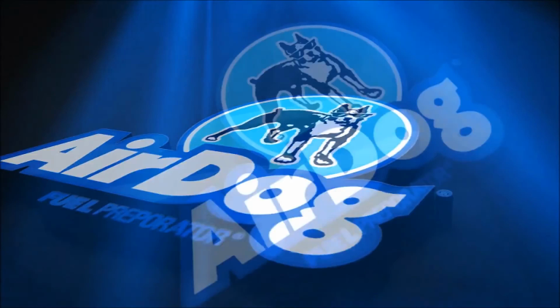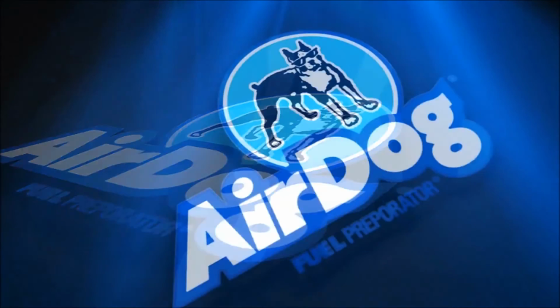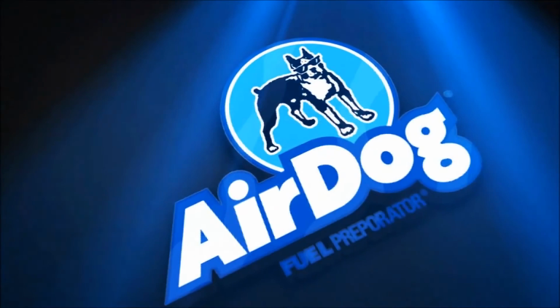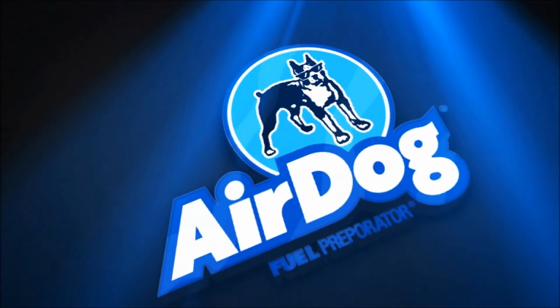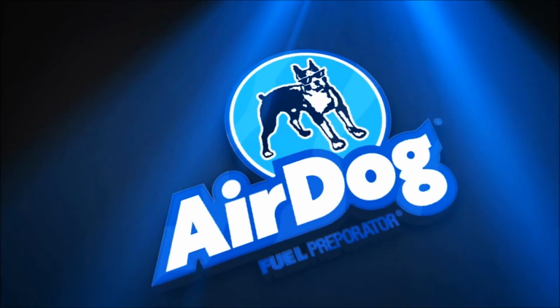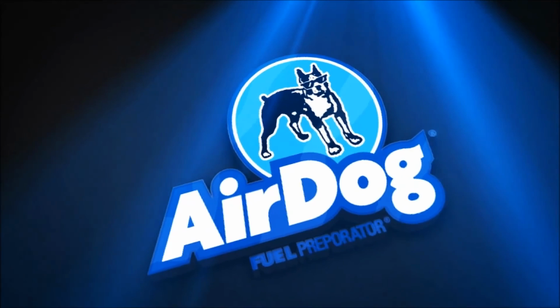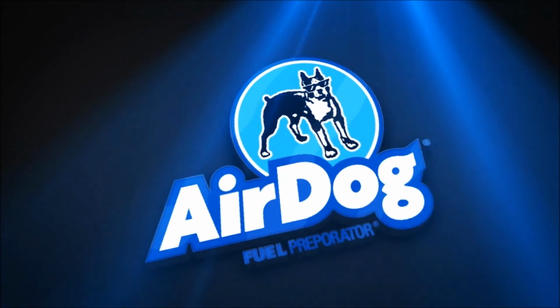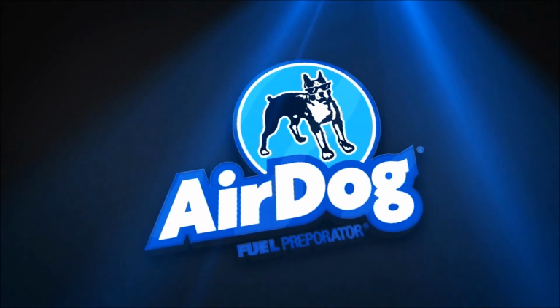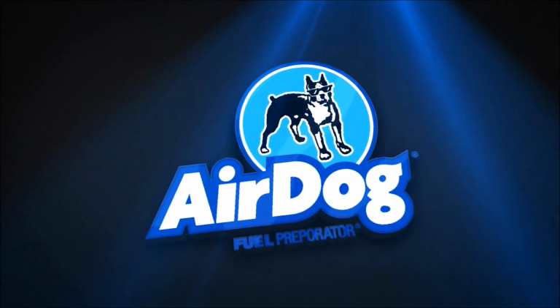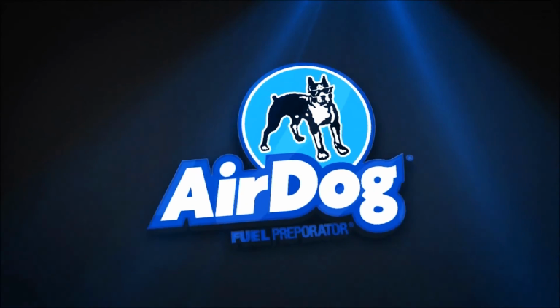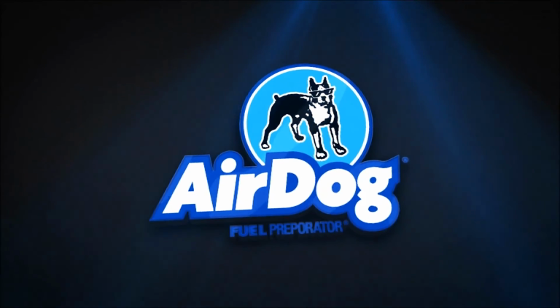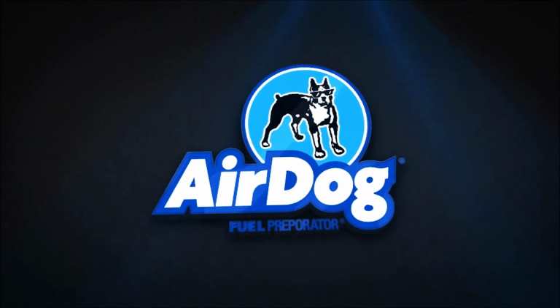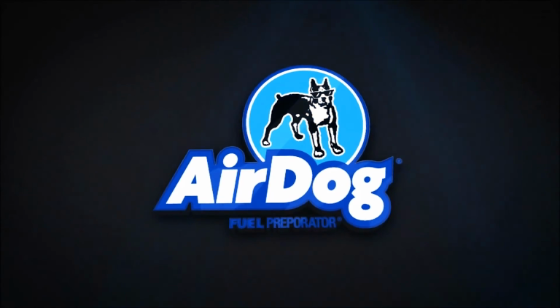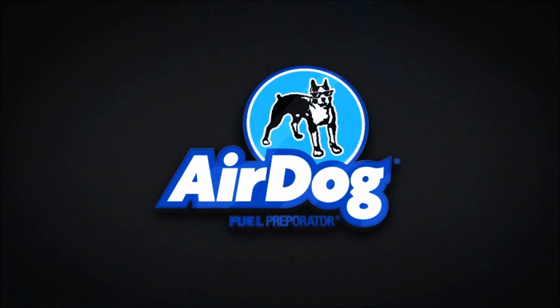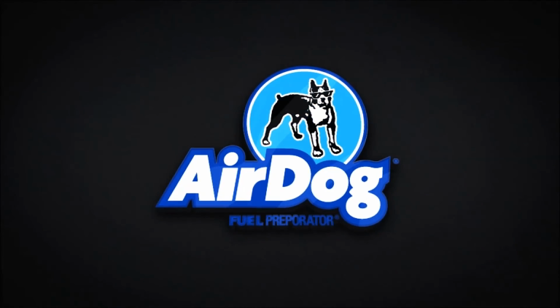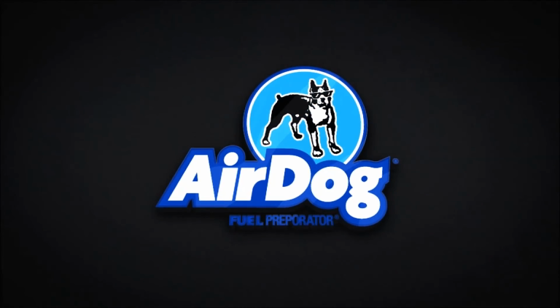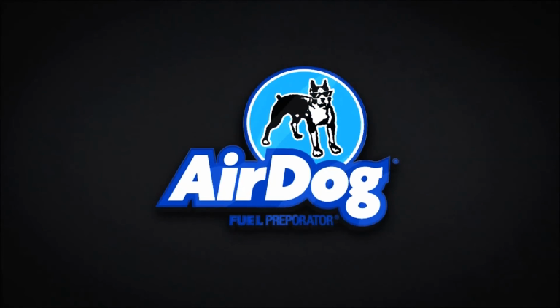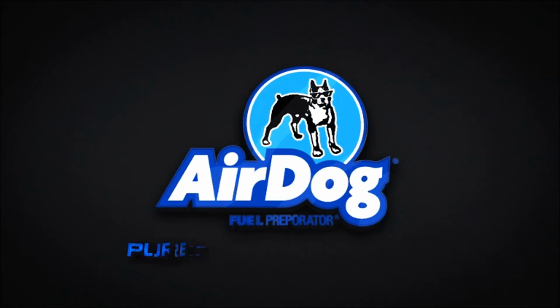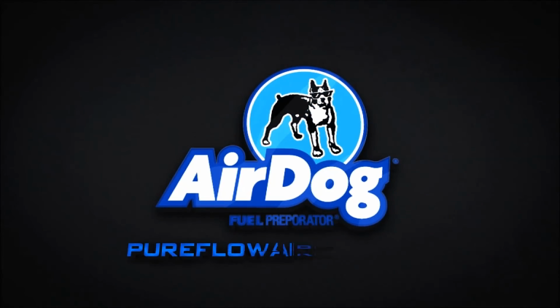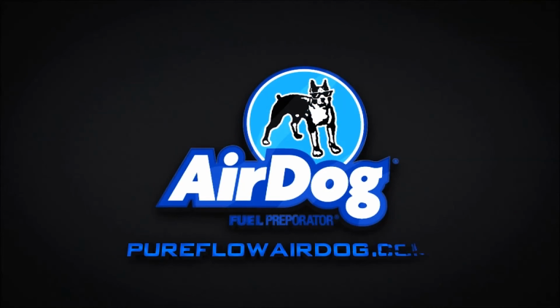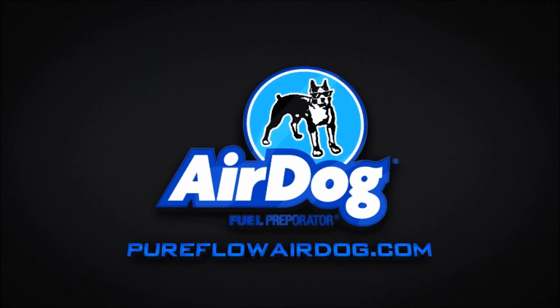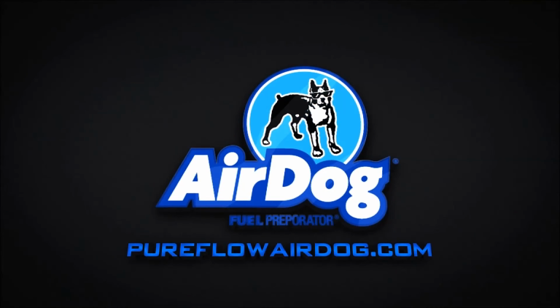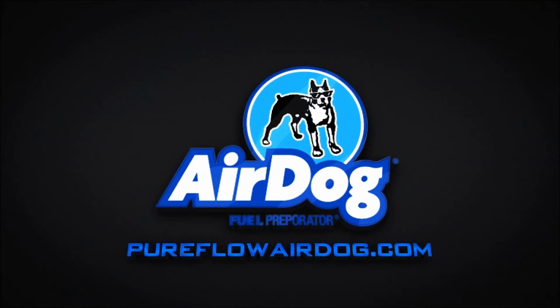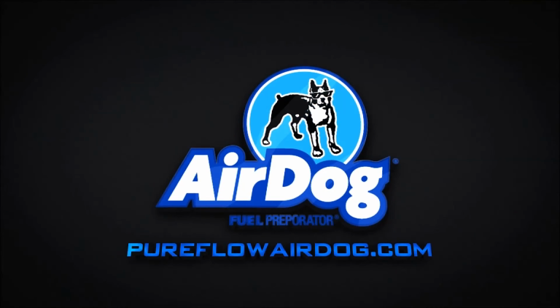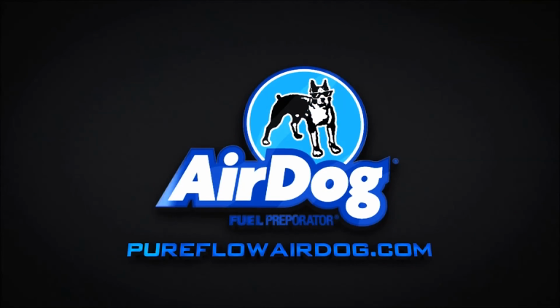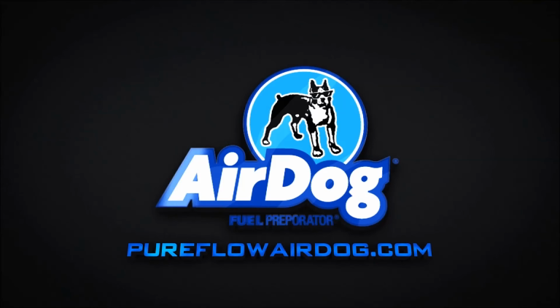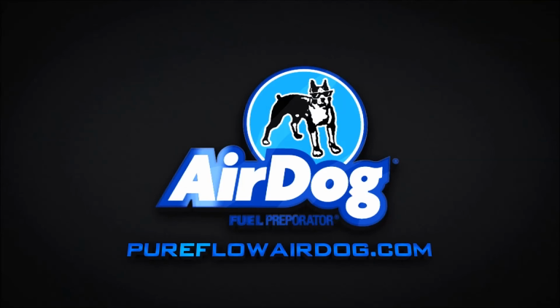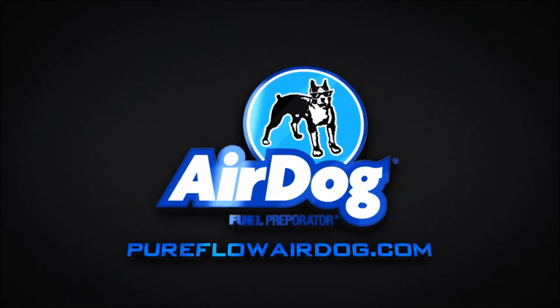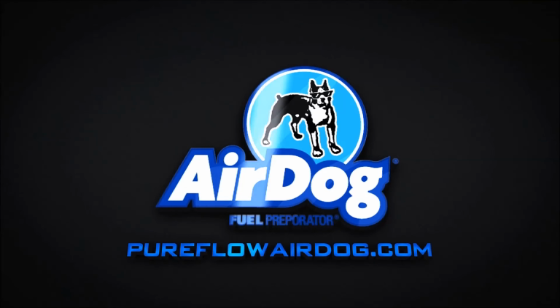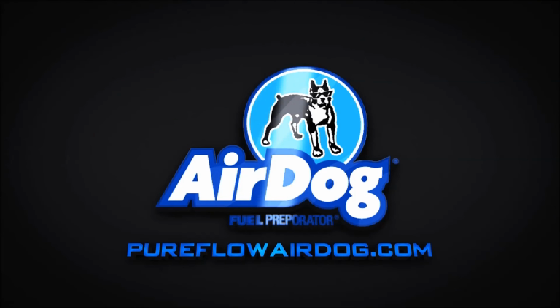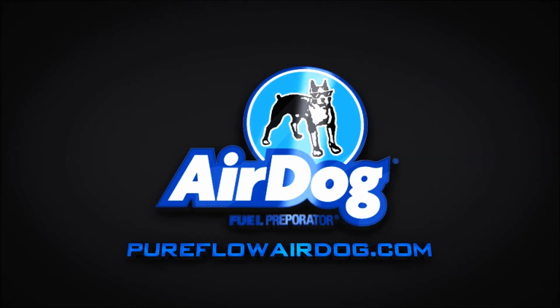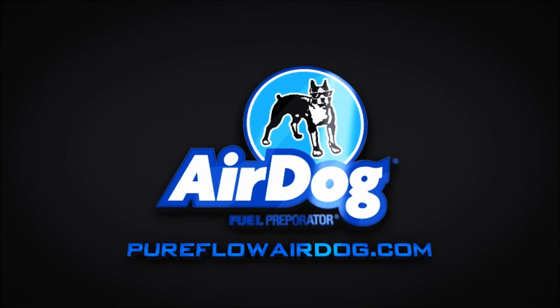If you are interested in our products, visit our website at pureflowairdog.com to find a dealer nearest to you.